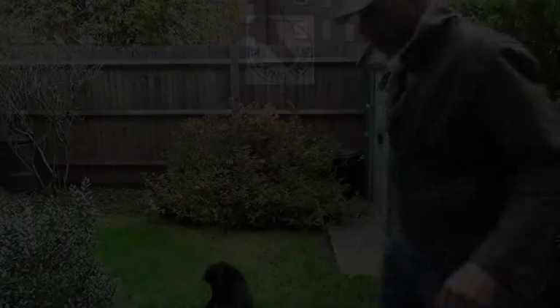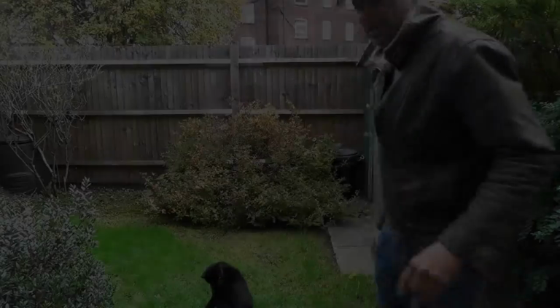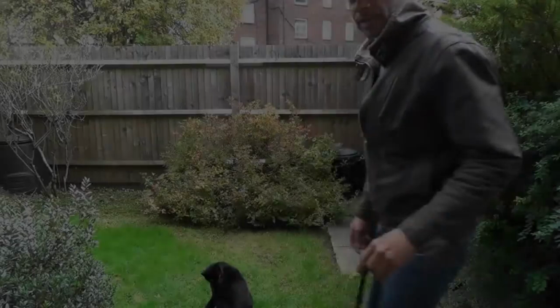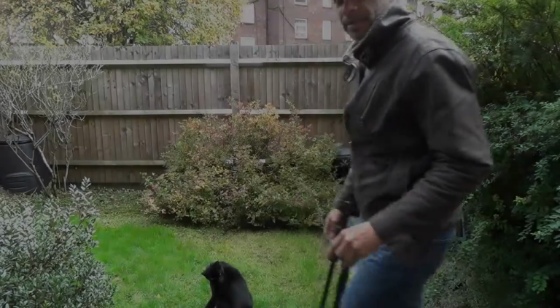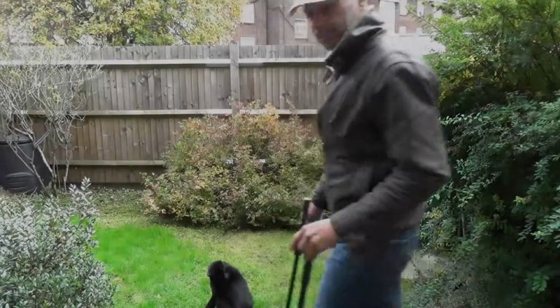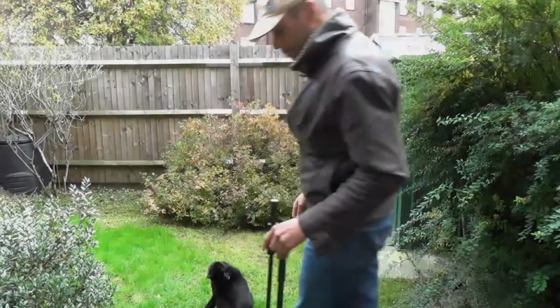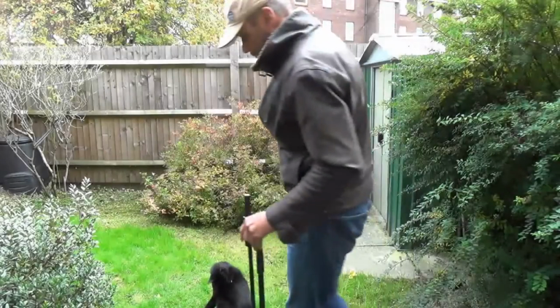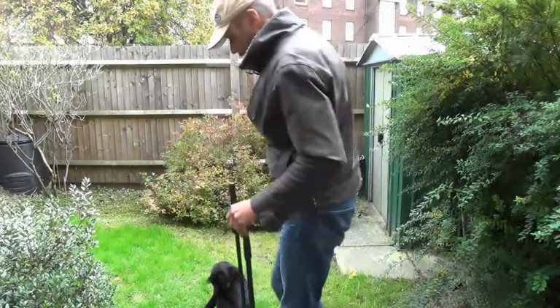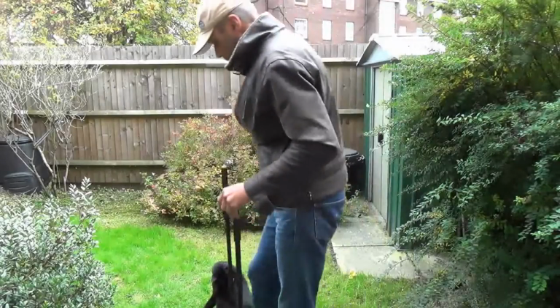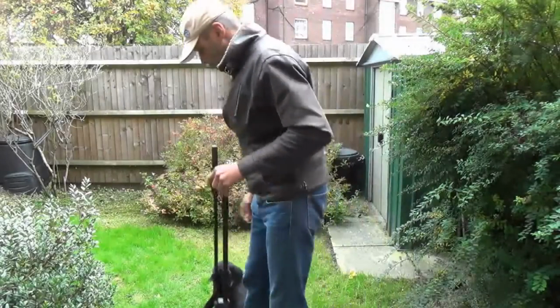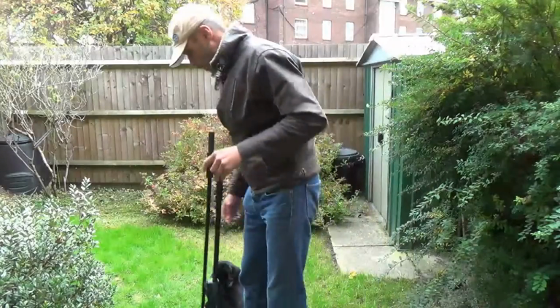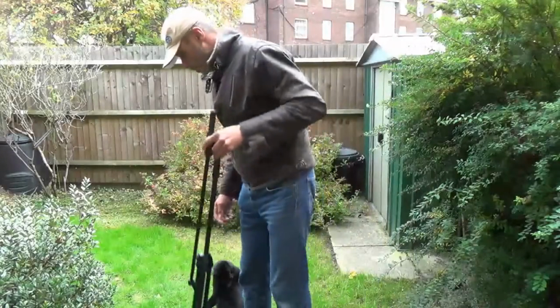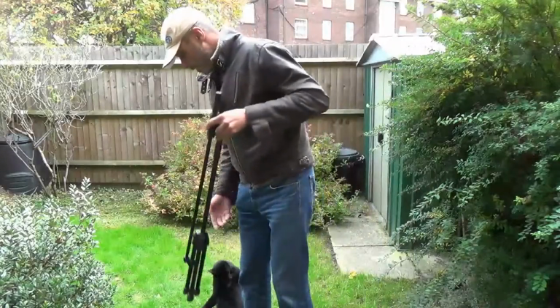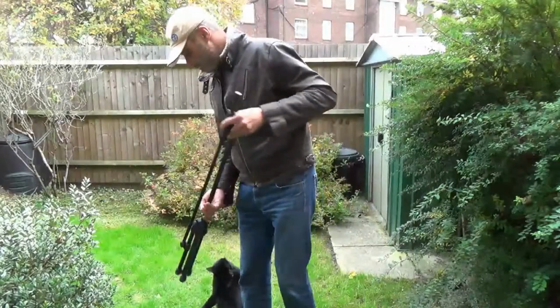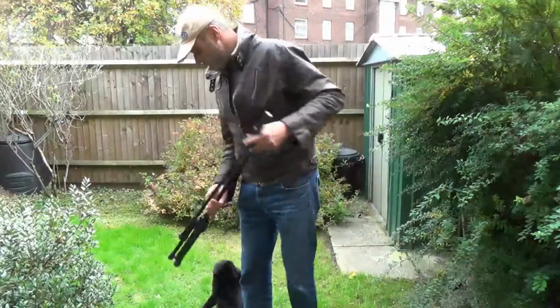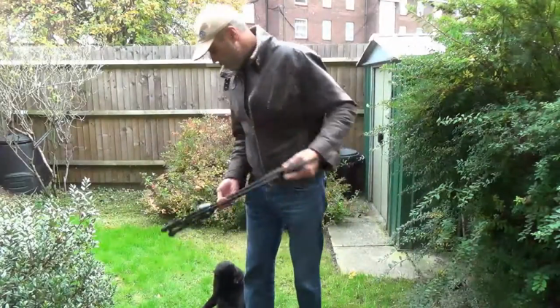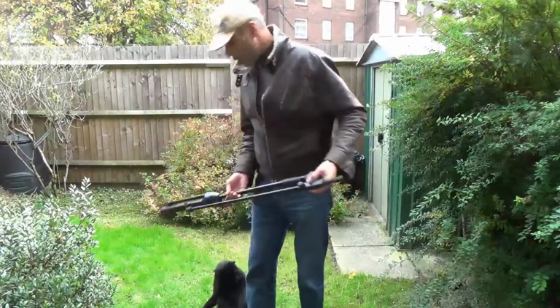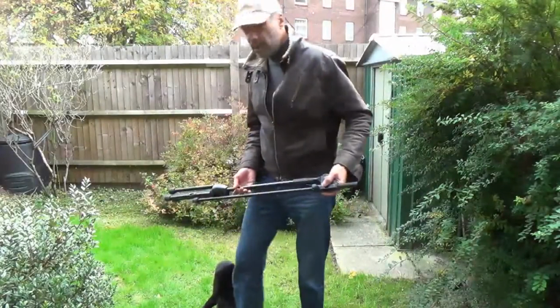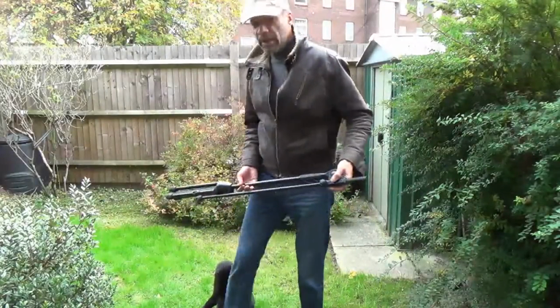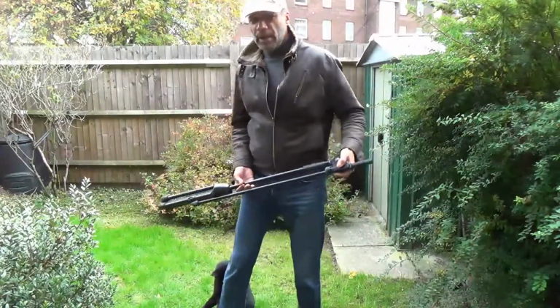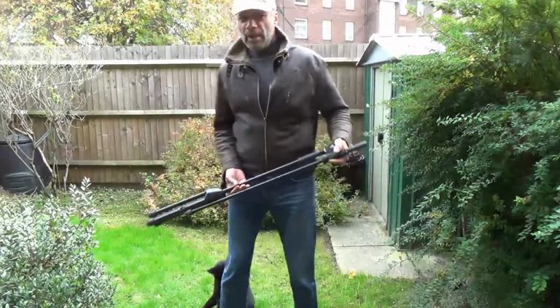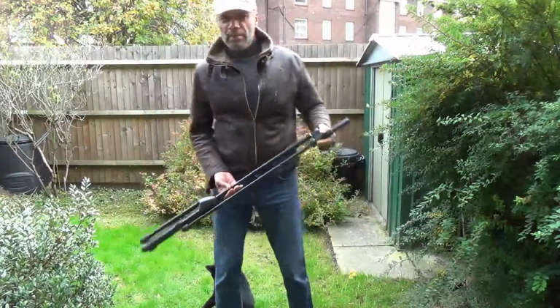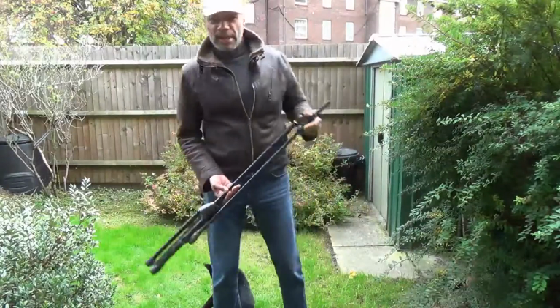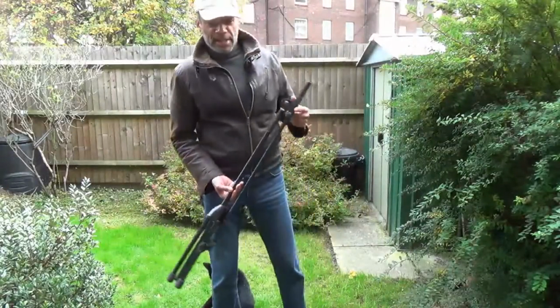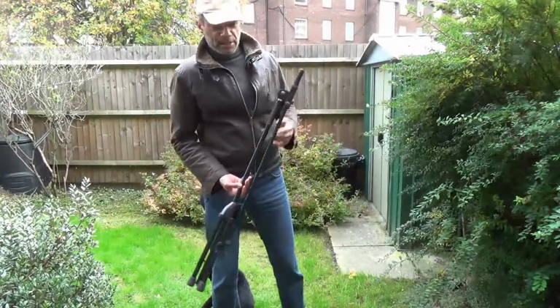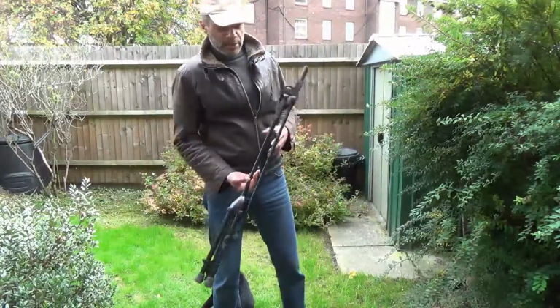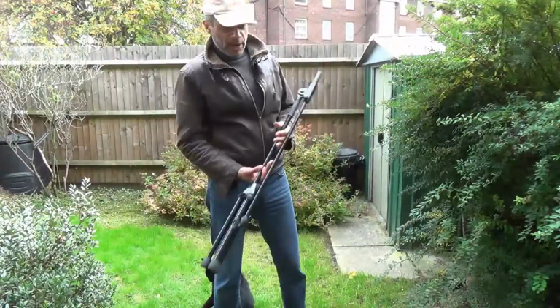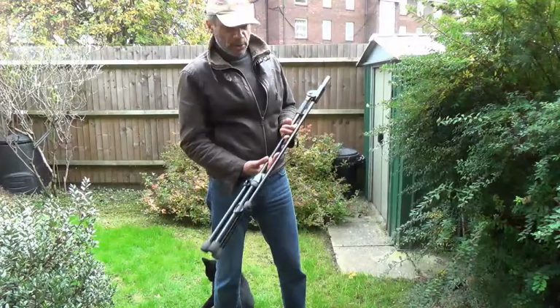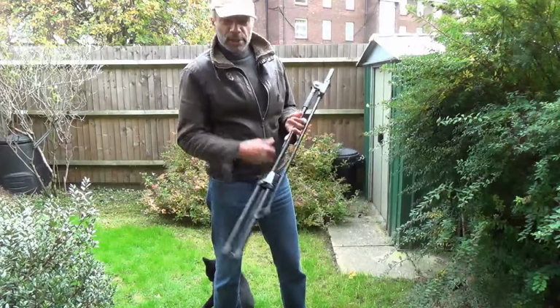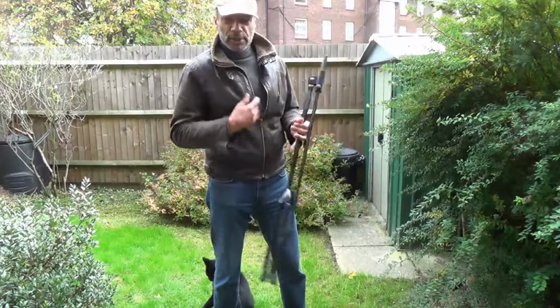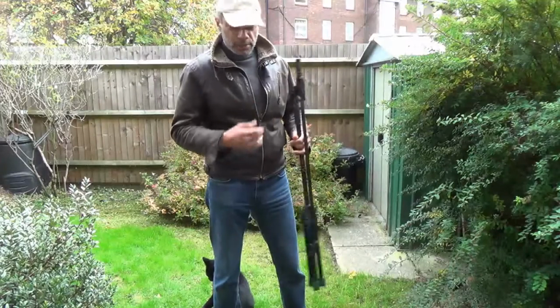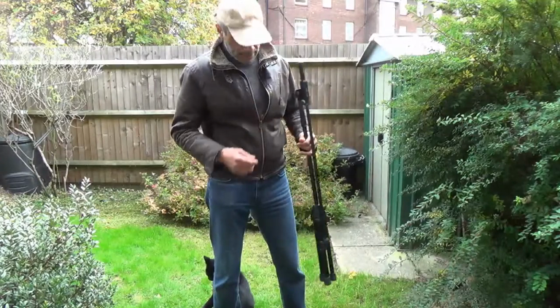Hi folks, Anton Brown here. This is my video on mic stands. I've got a bit of a cold, so excuse me.